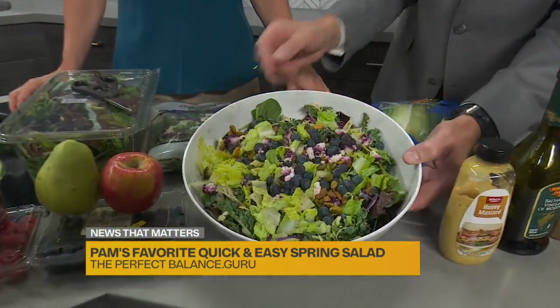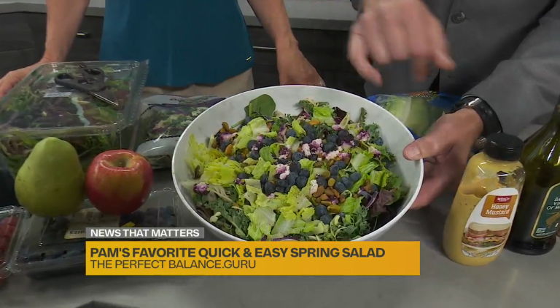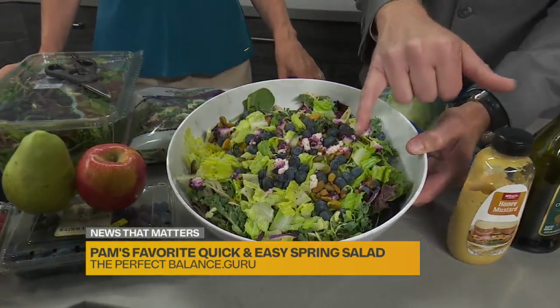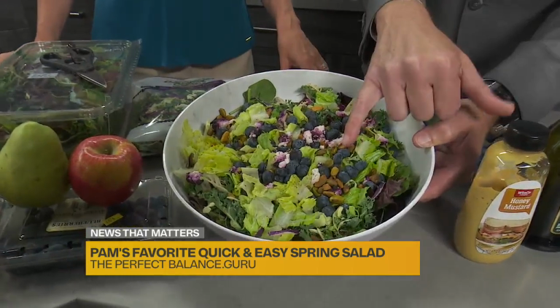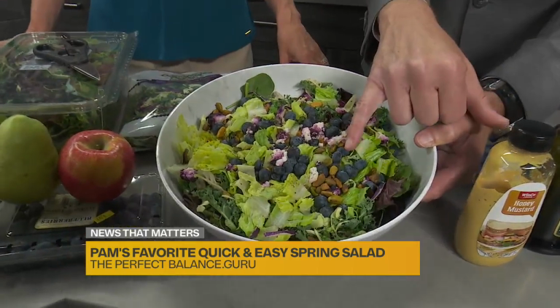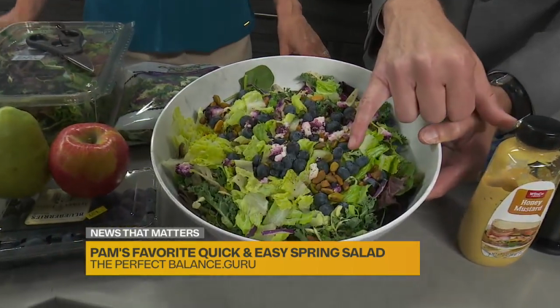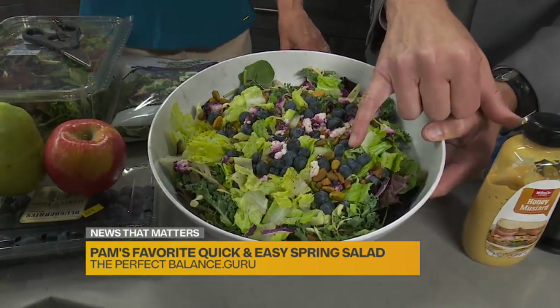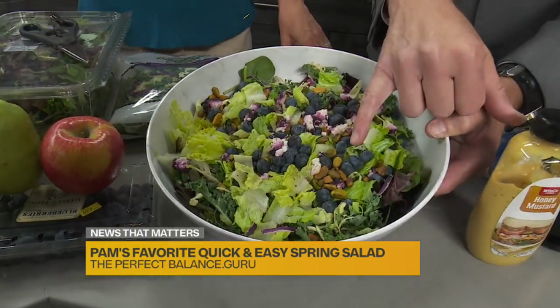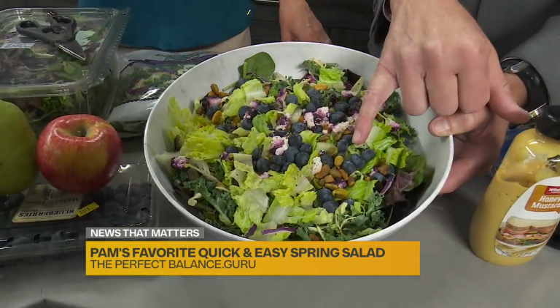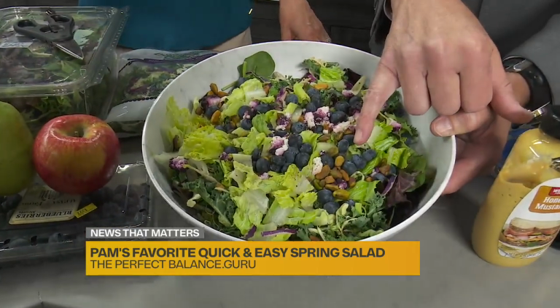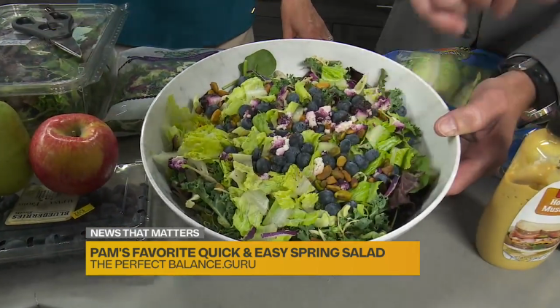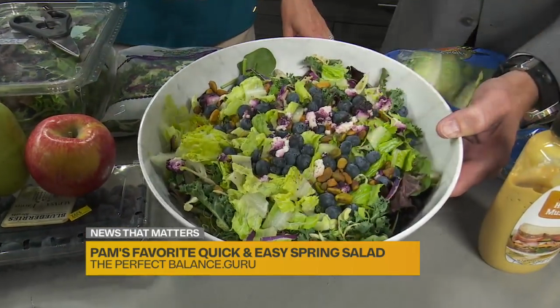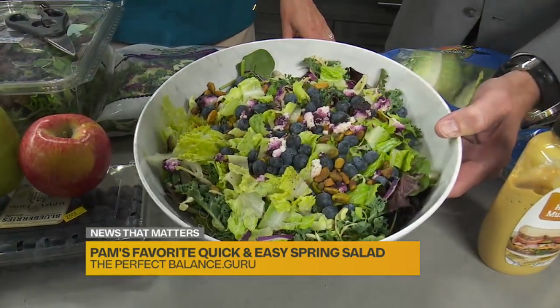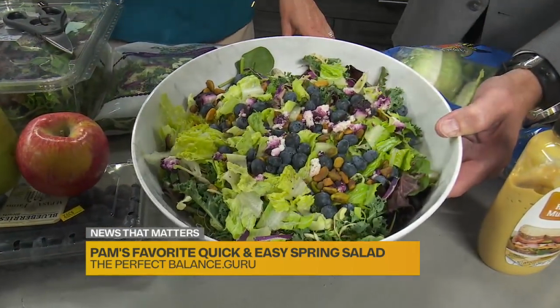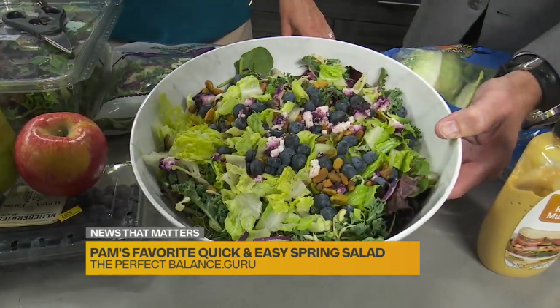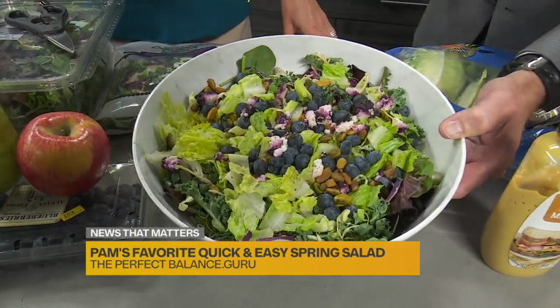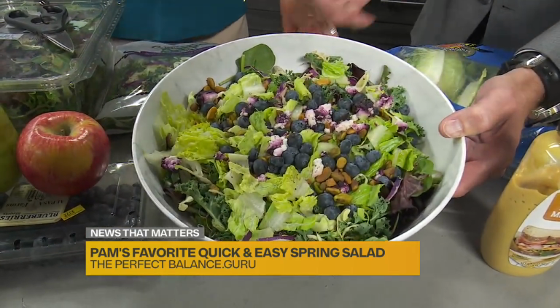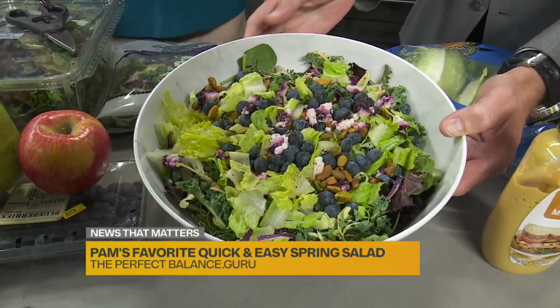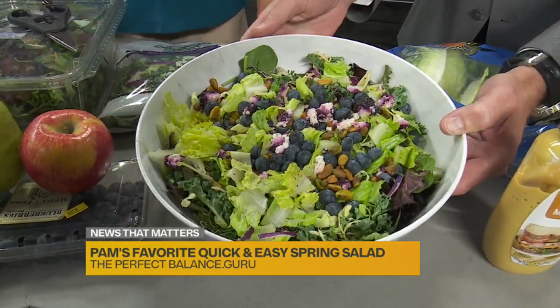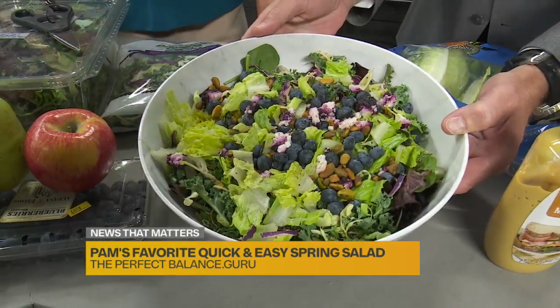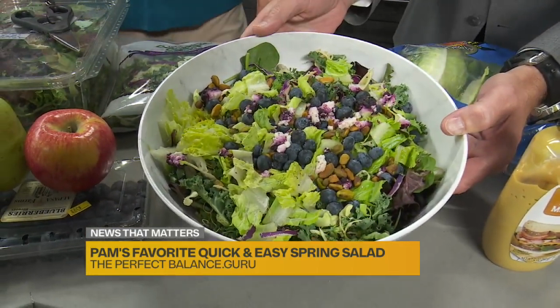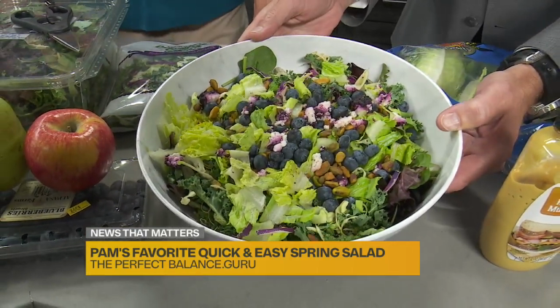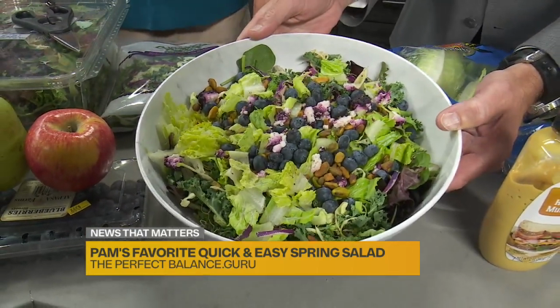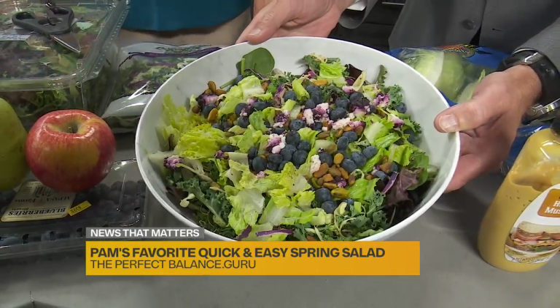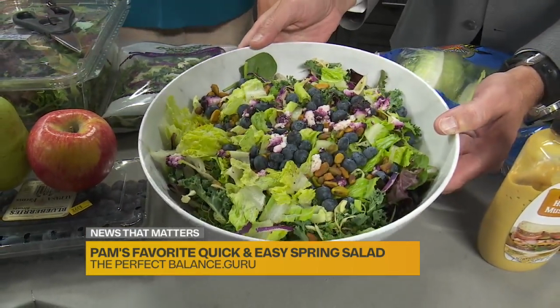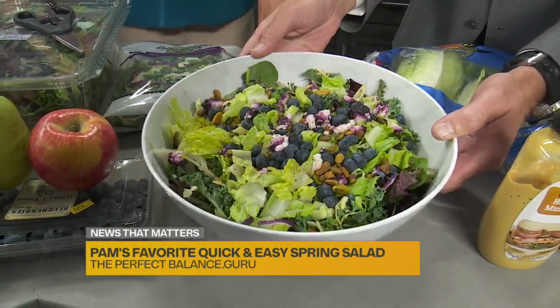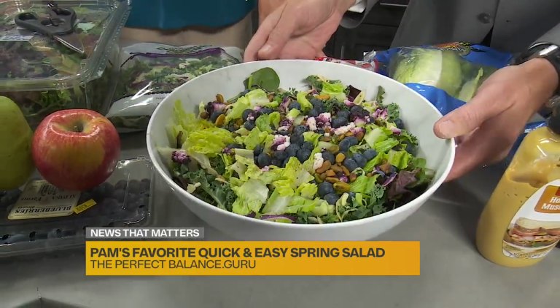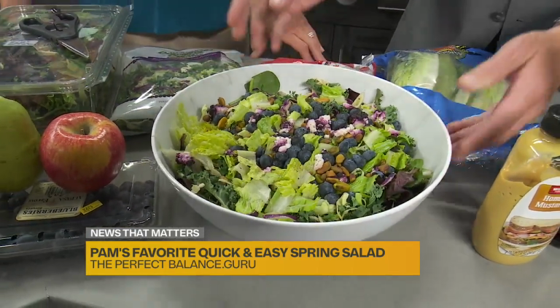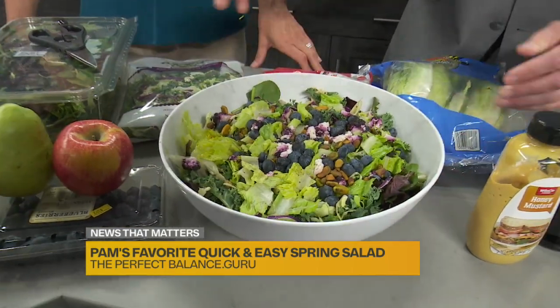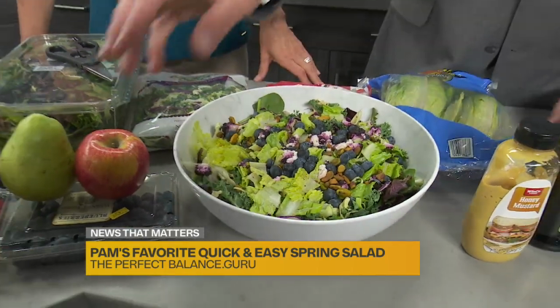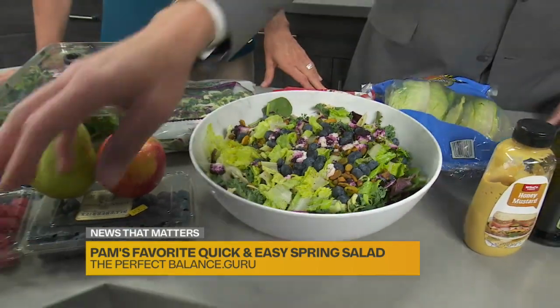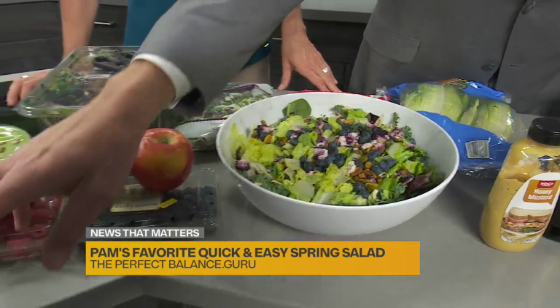Are those pistachios in there too? Pistachios, blueberries, and goat cheese — so good. They give such flavor. And then what's this here?